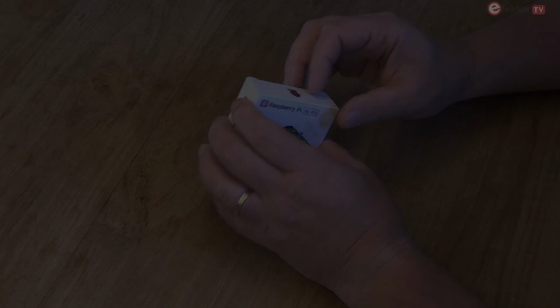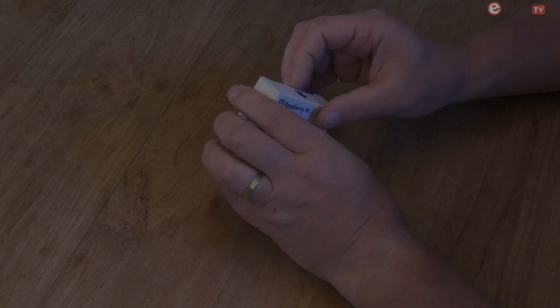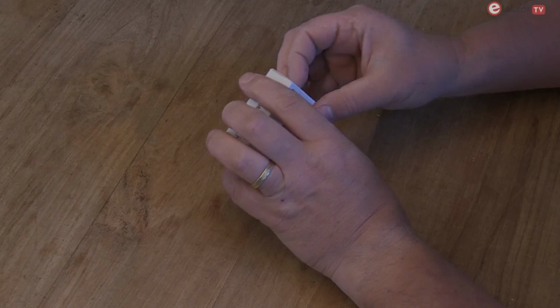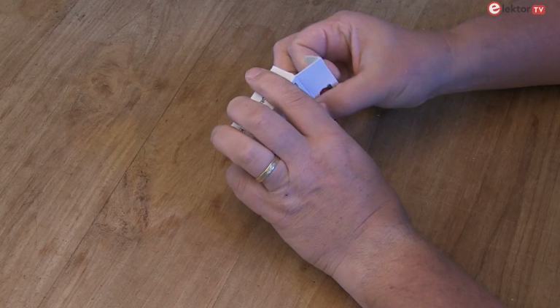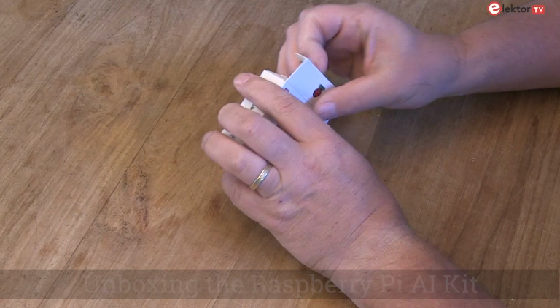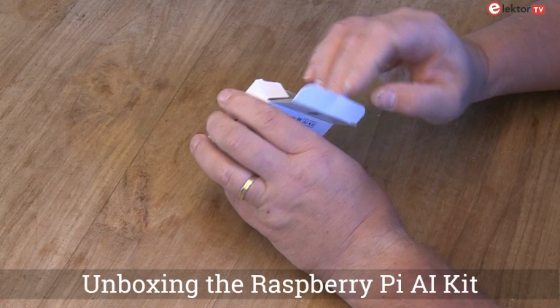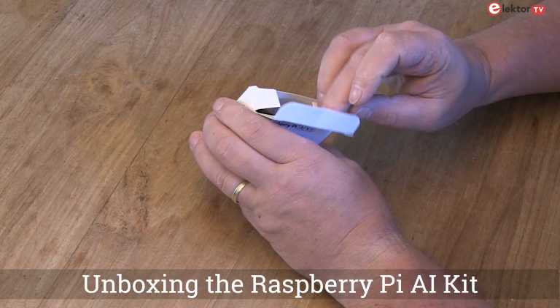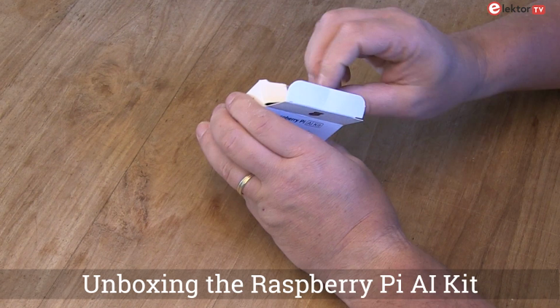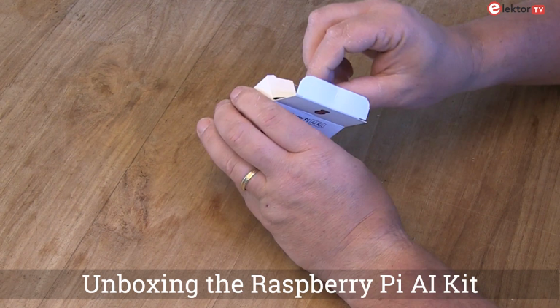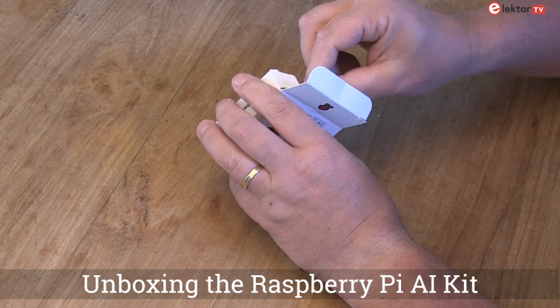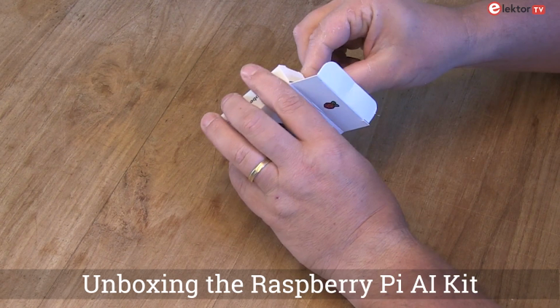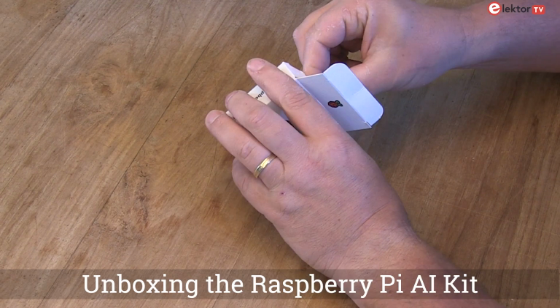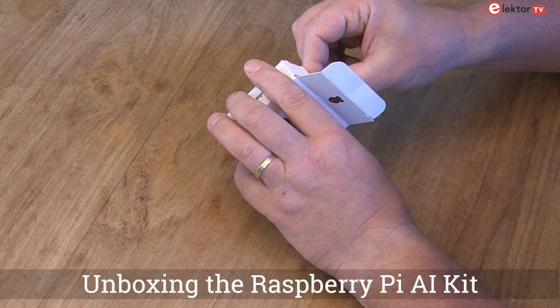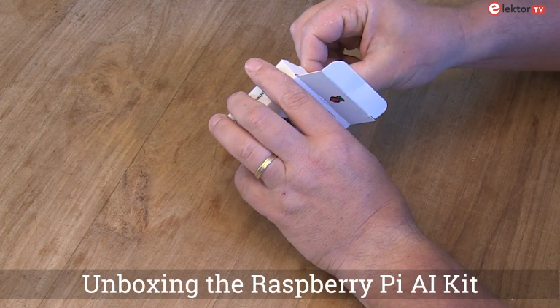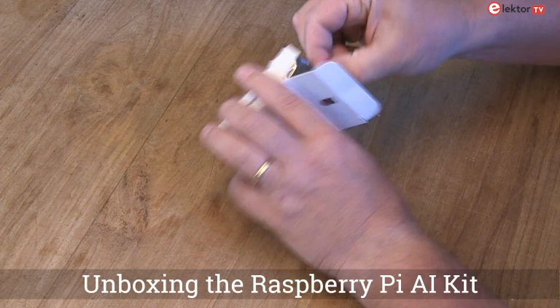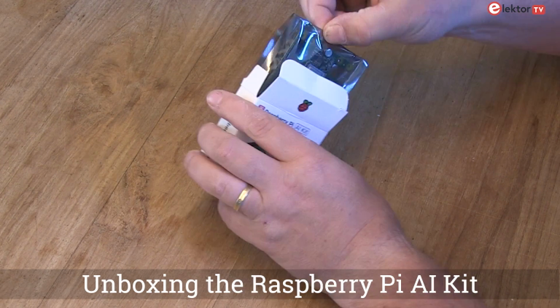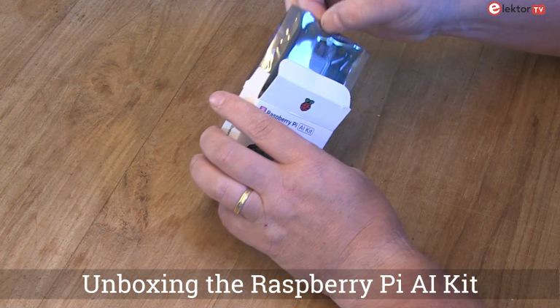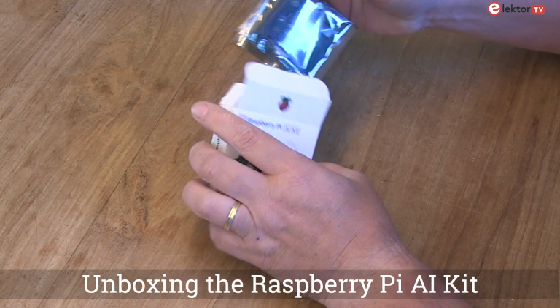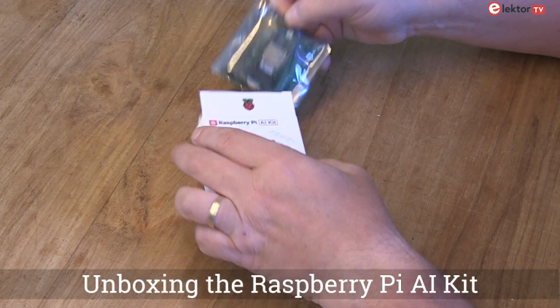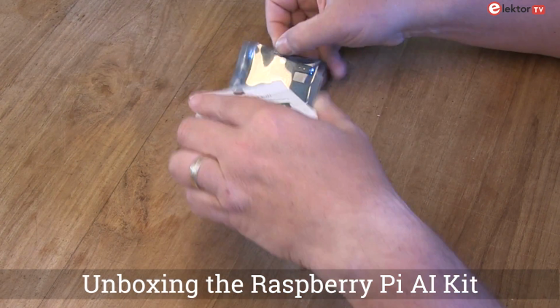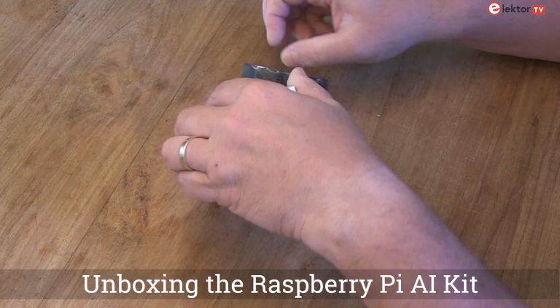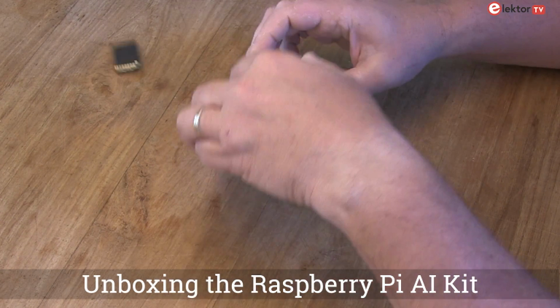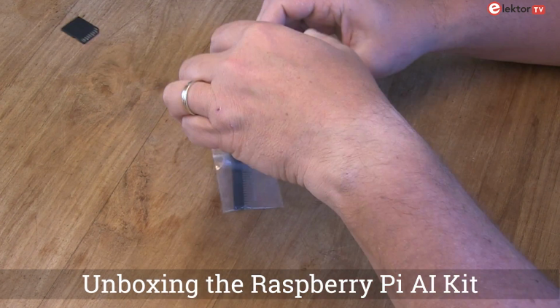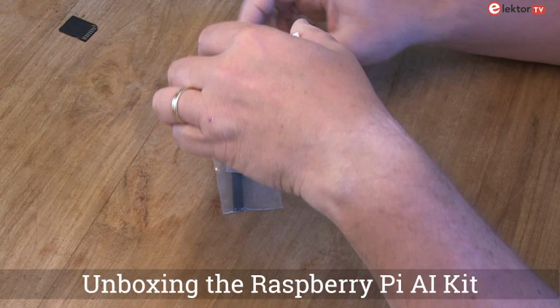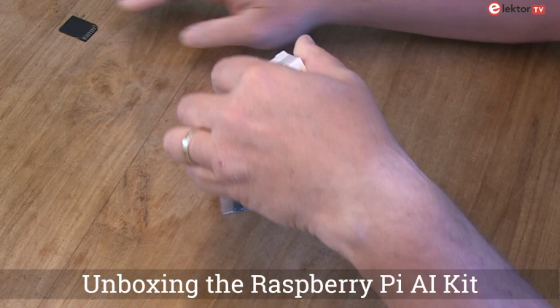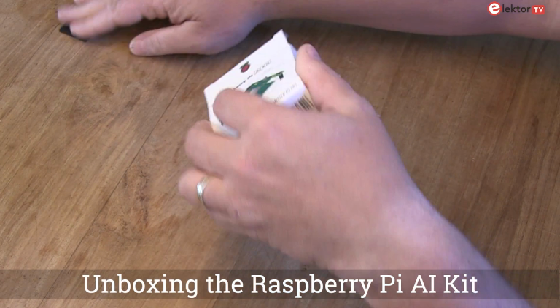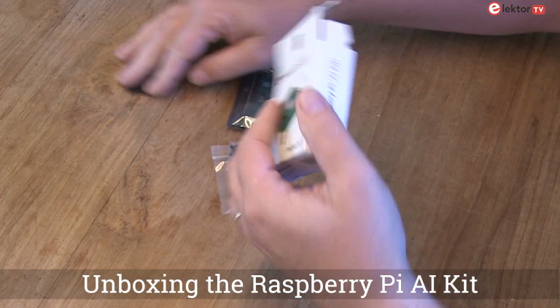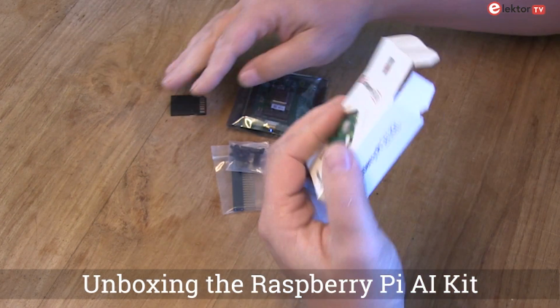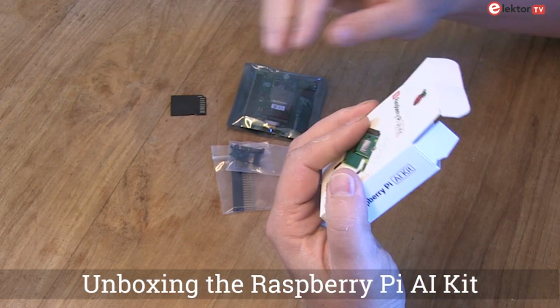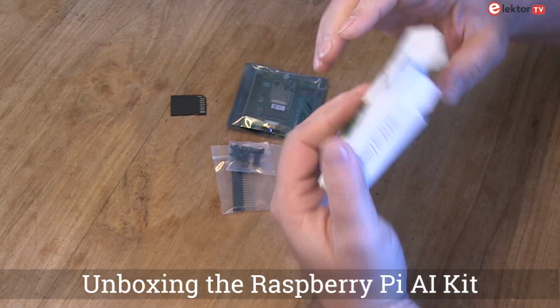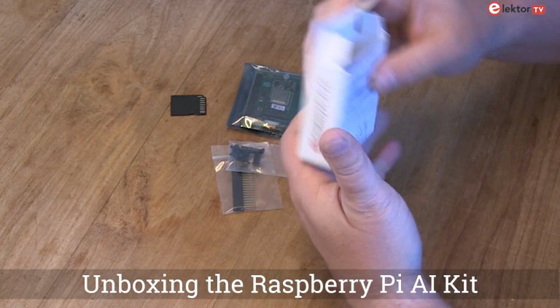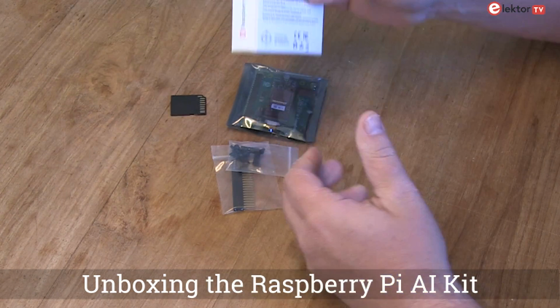Today we are unboxing the Raspberry Pi AI Kit. Let's dive in and see what's inside.